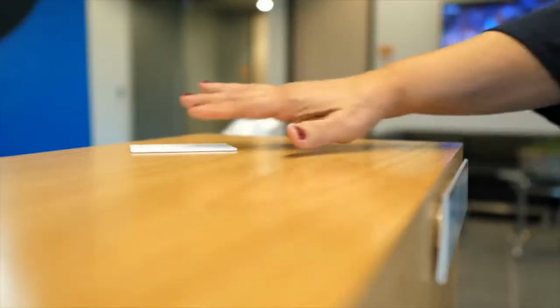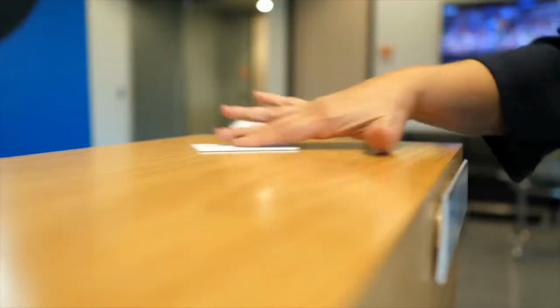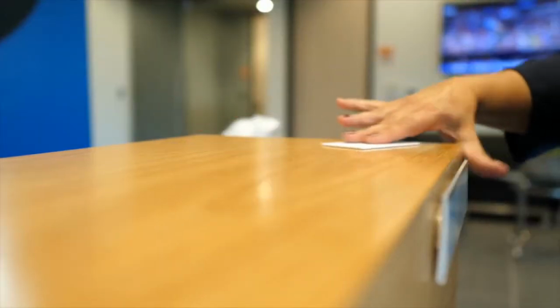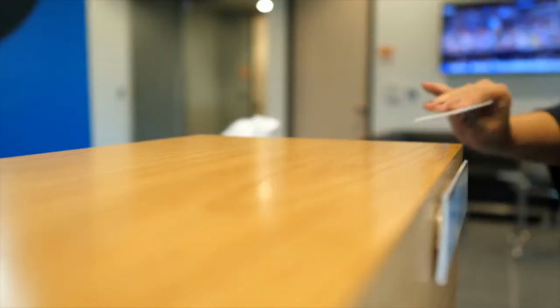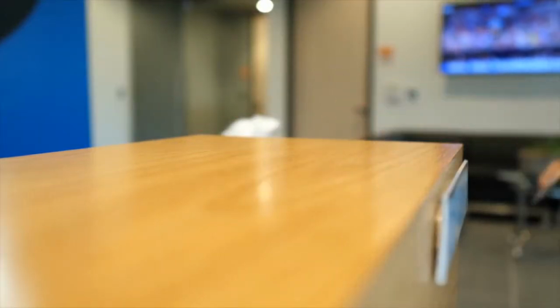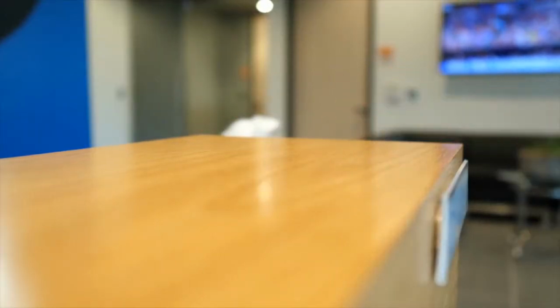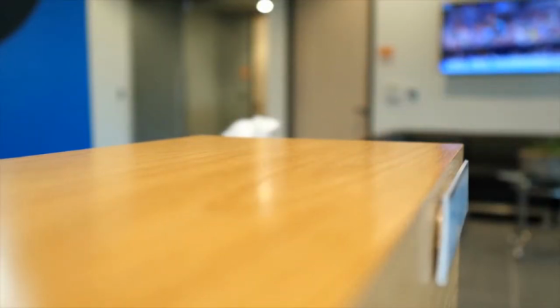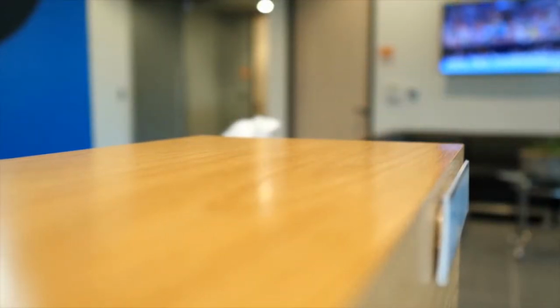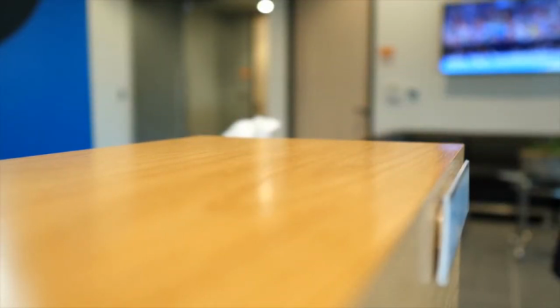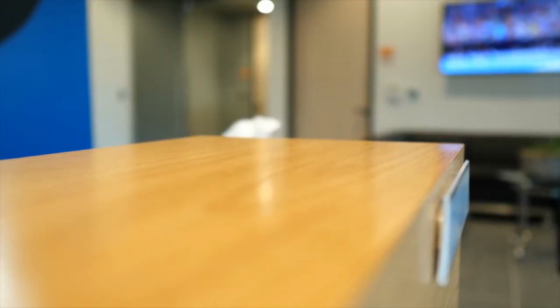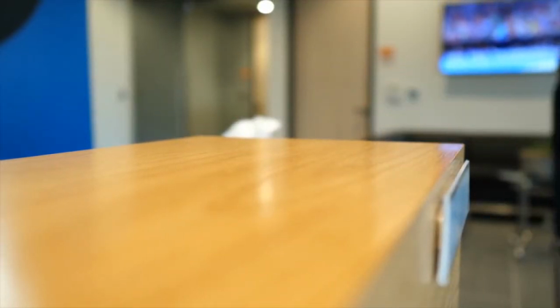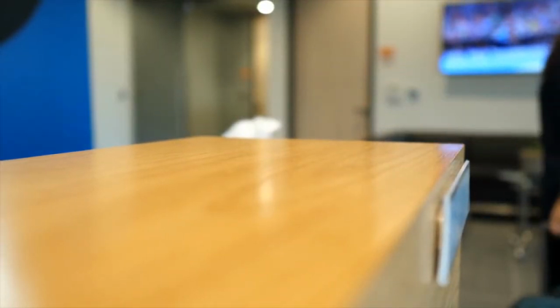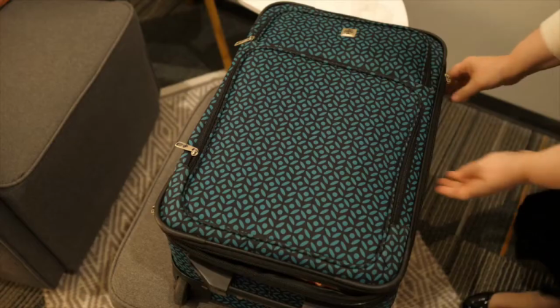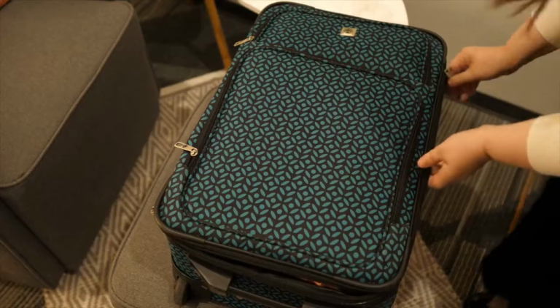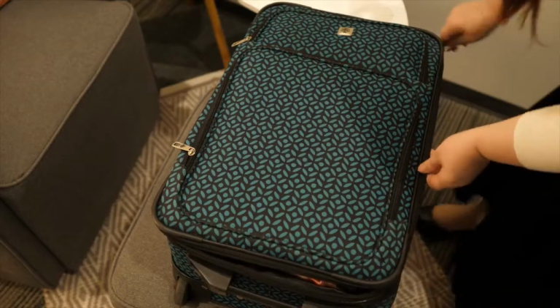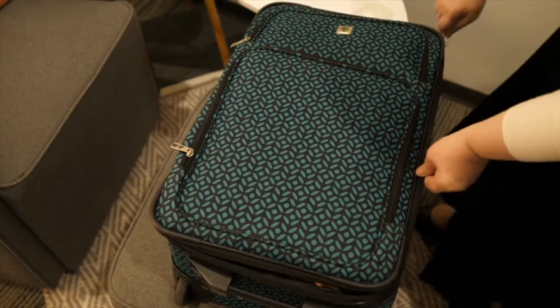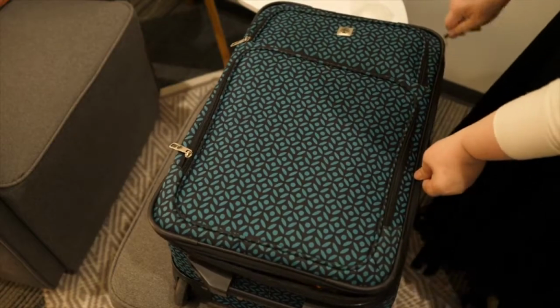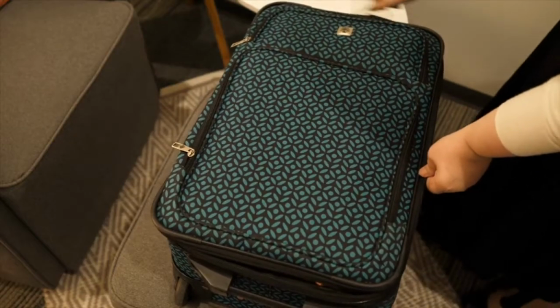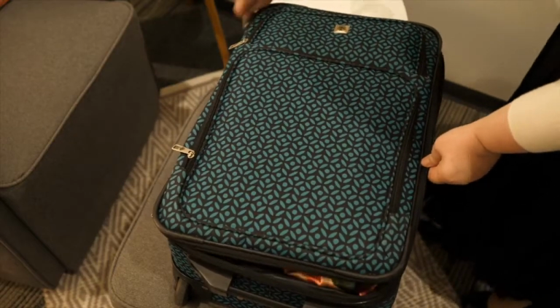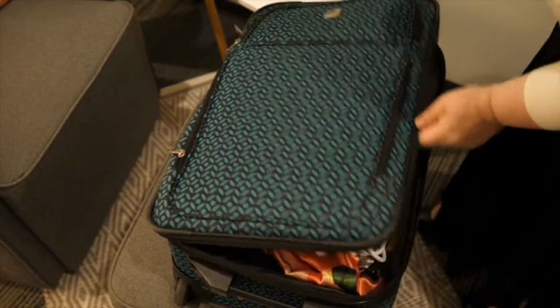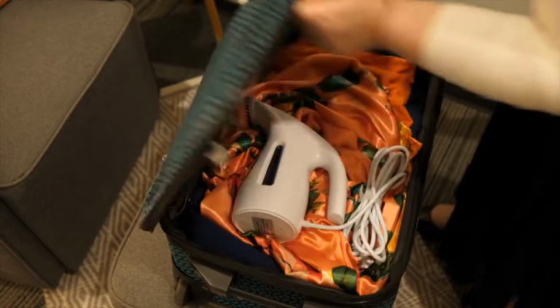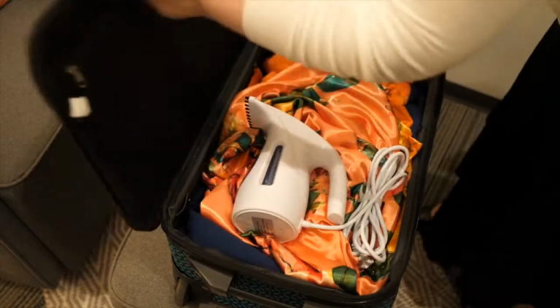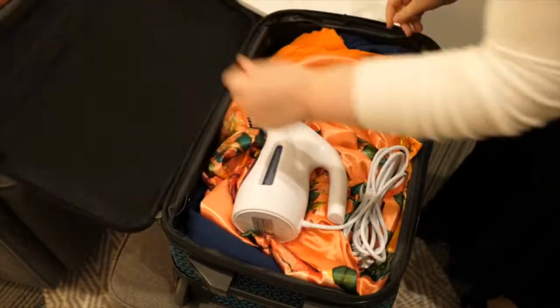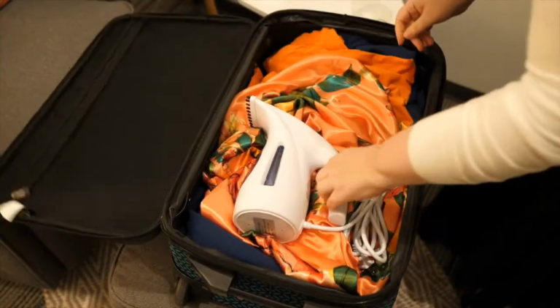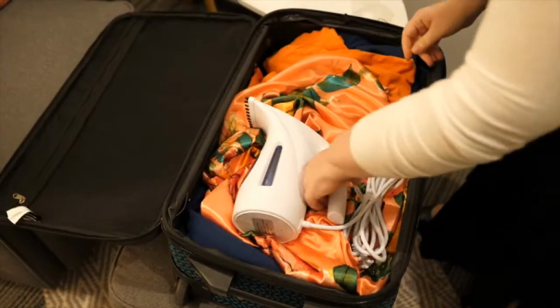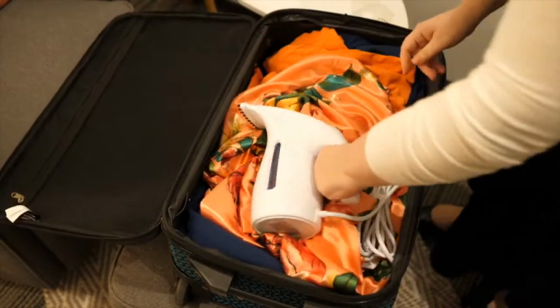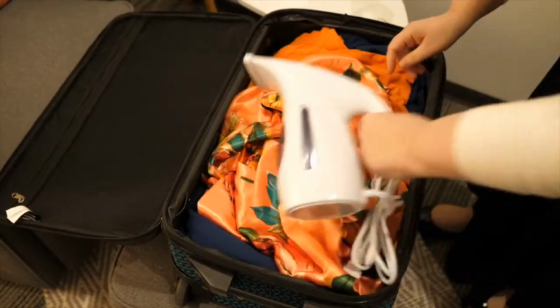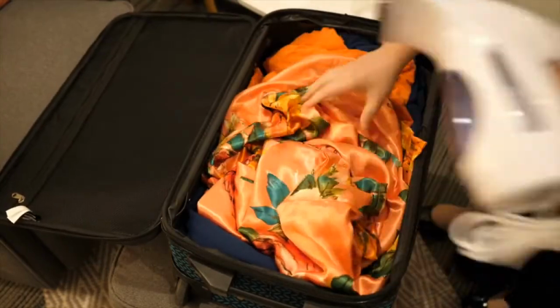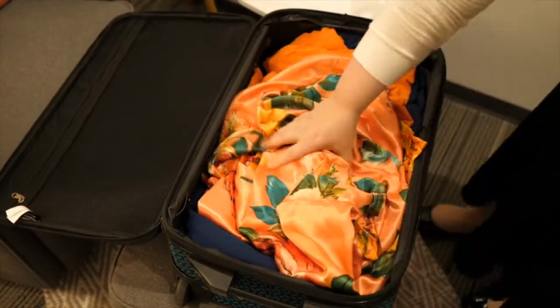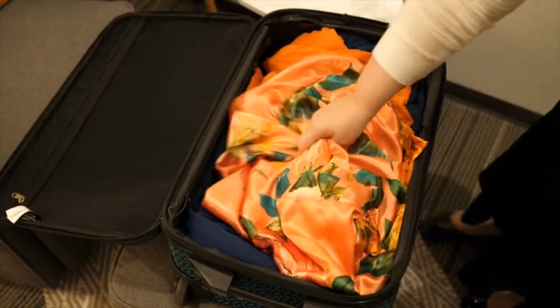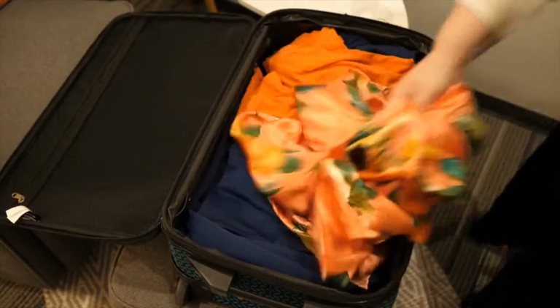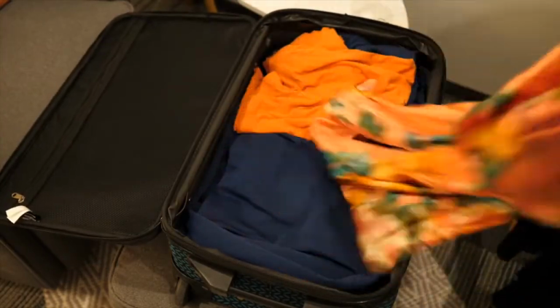Not only a steamer for clothes, but a smart assistant for healthy living — this portable garment steamer's lightweight design makes it an ideal life companion.